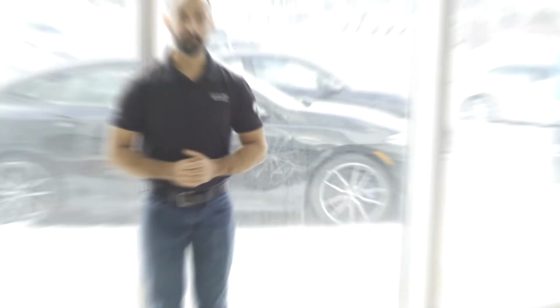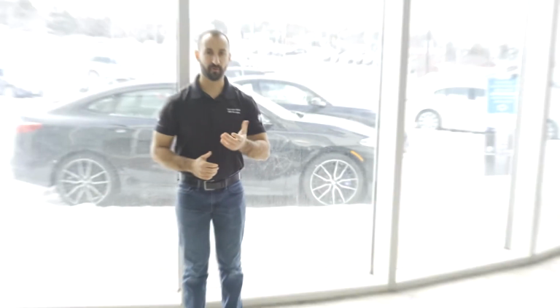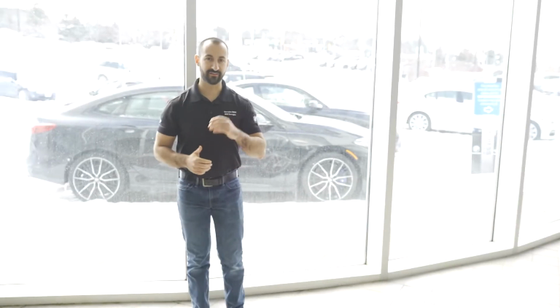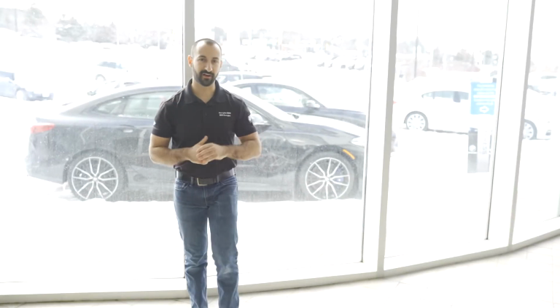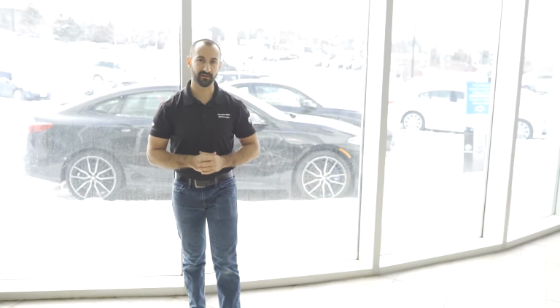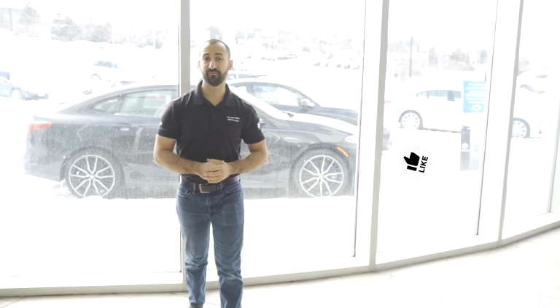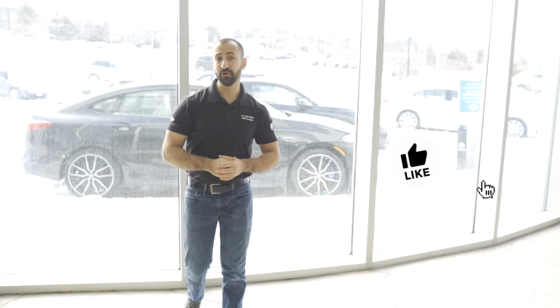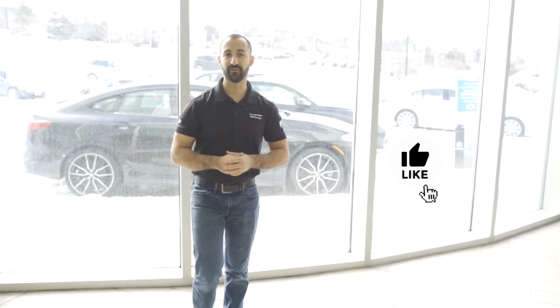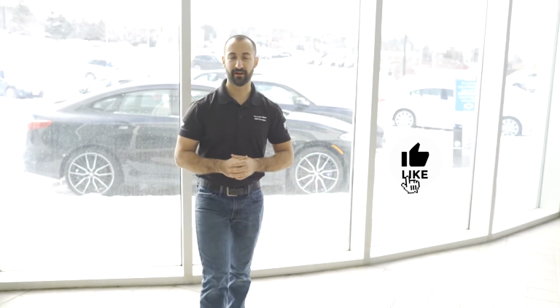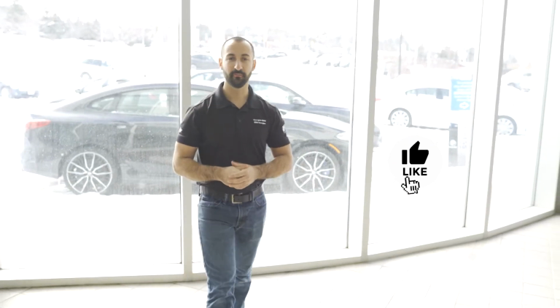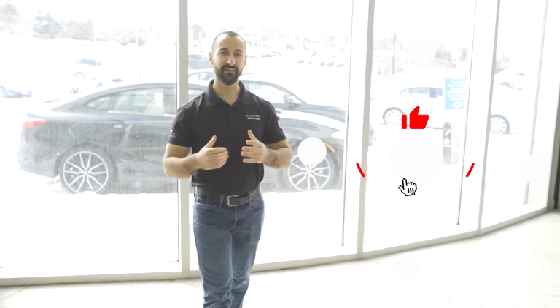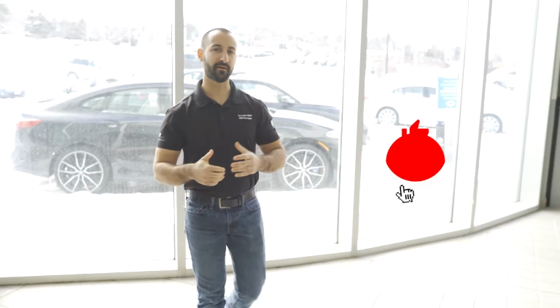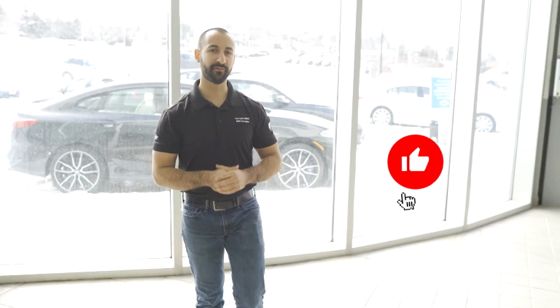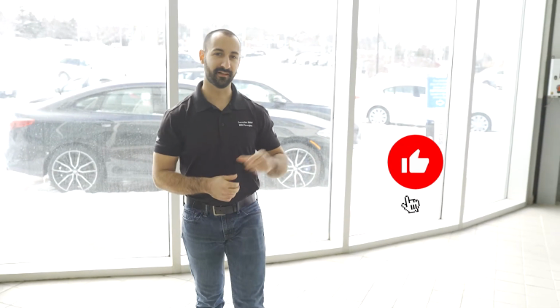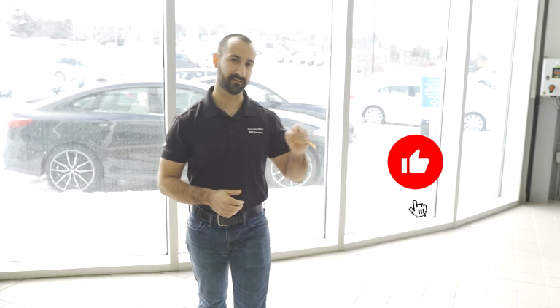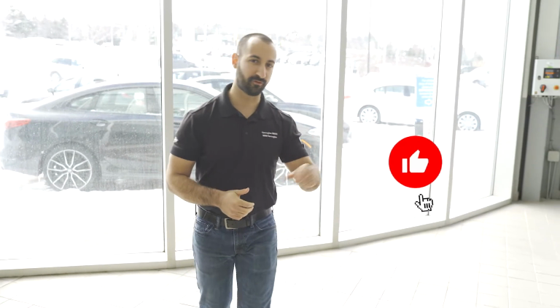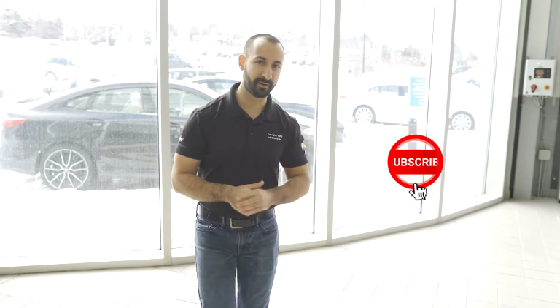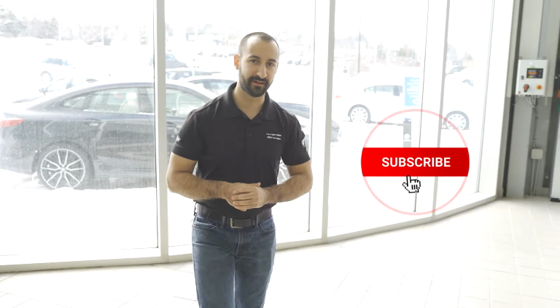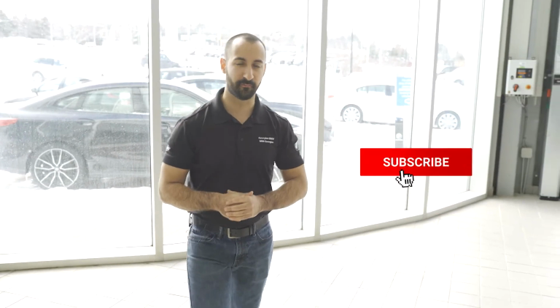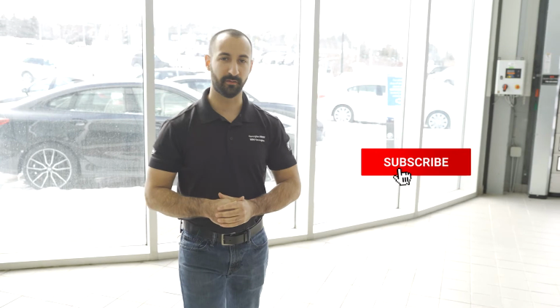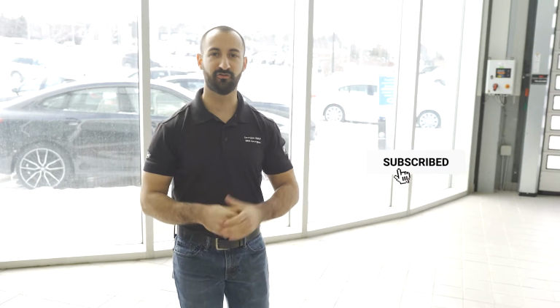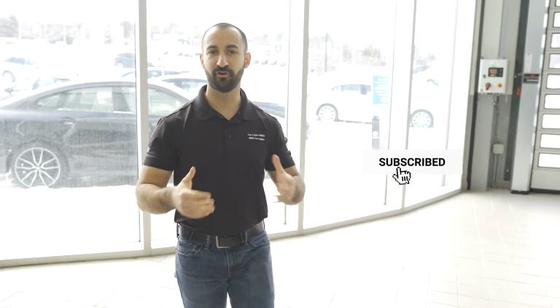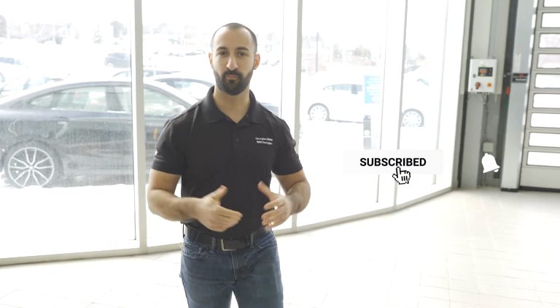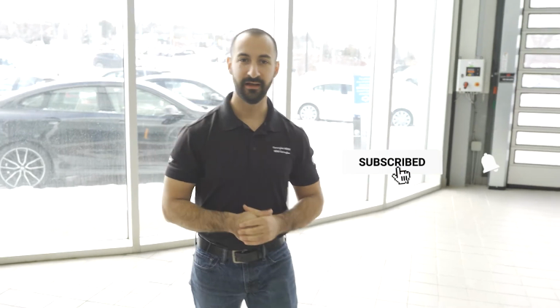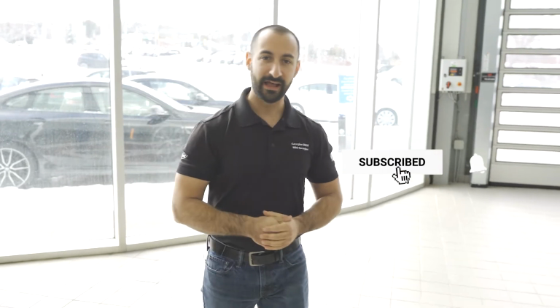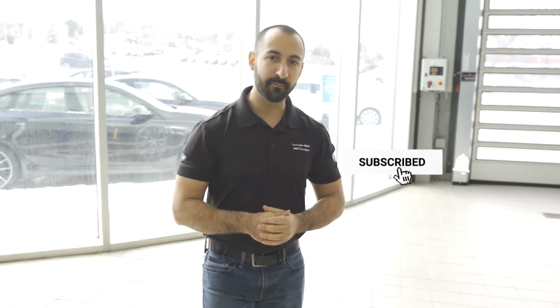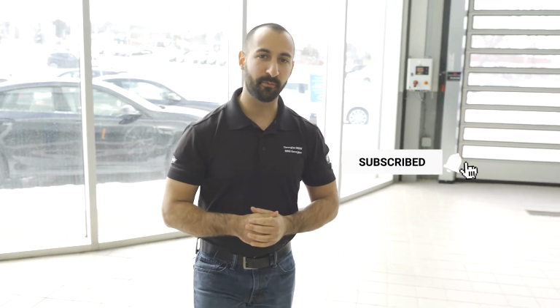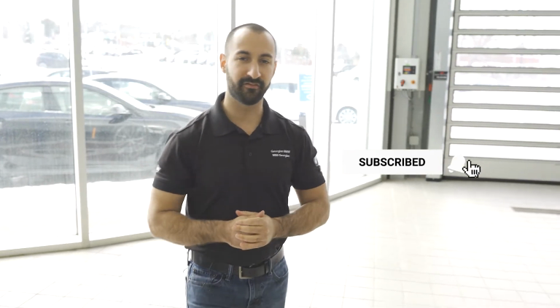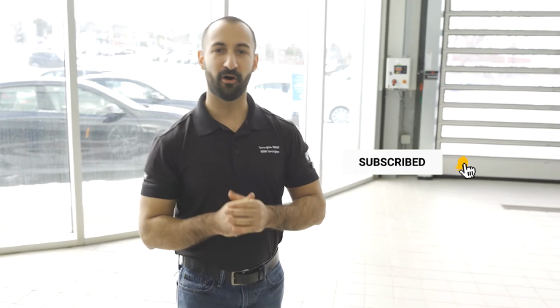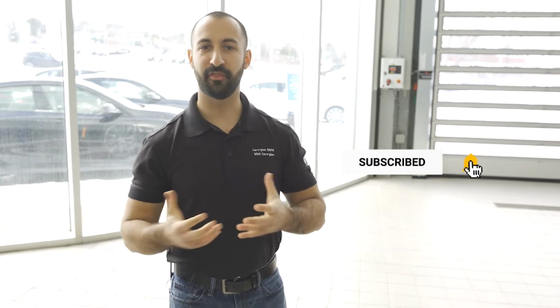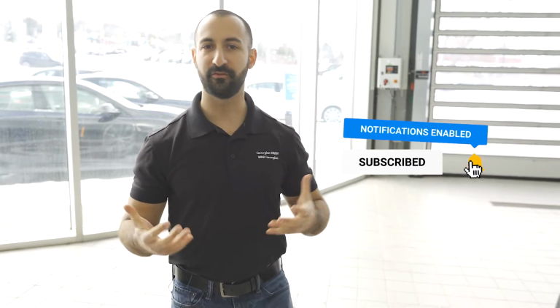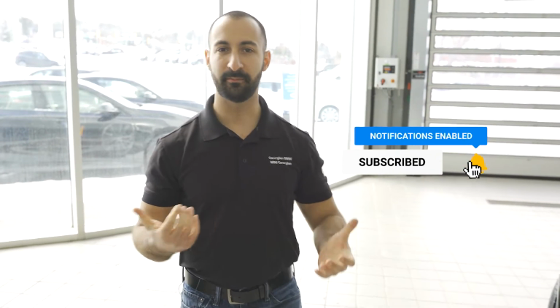Before we get started, if you're new to the channel, please take a moment to click that subscribe button down at the bottom to show your support and keep up with us and all things BMW.